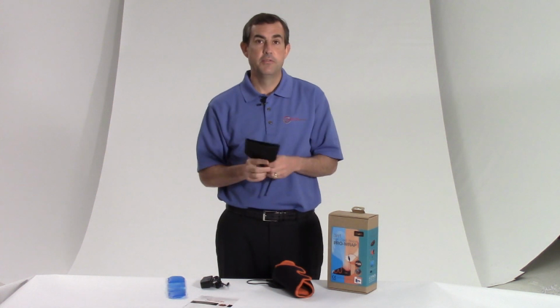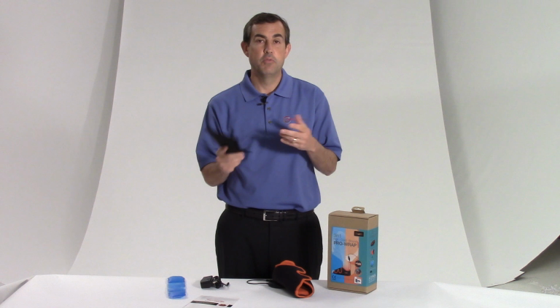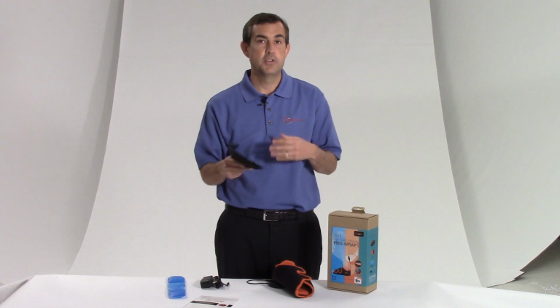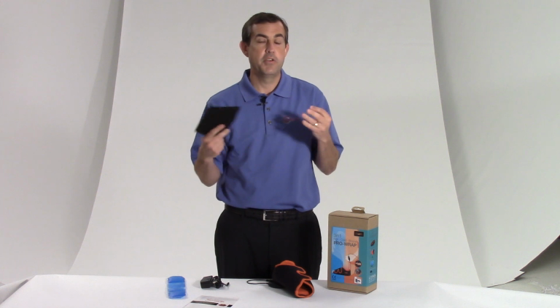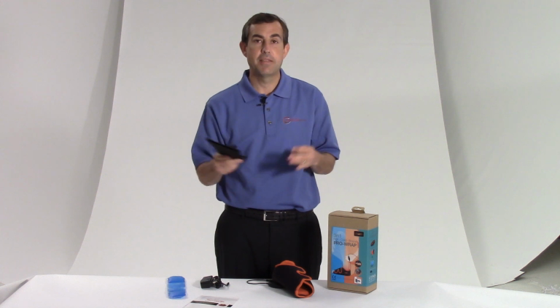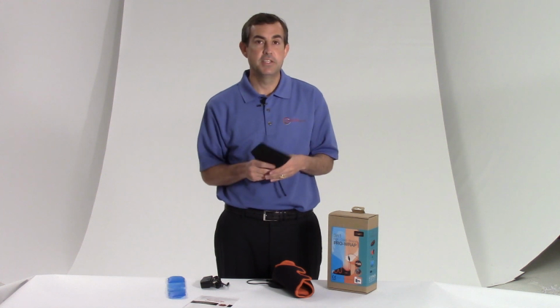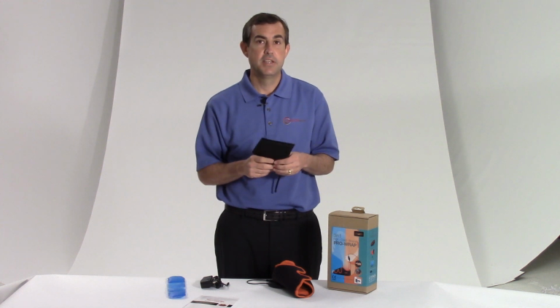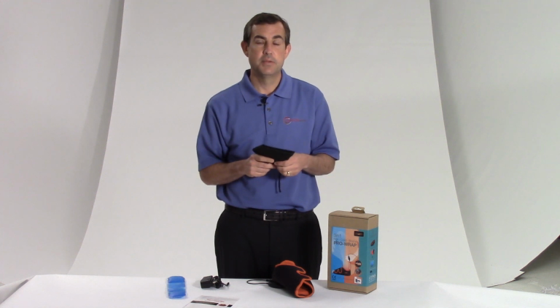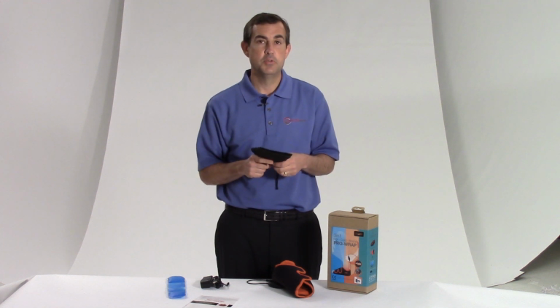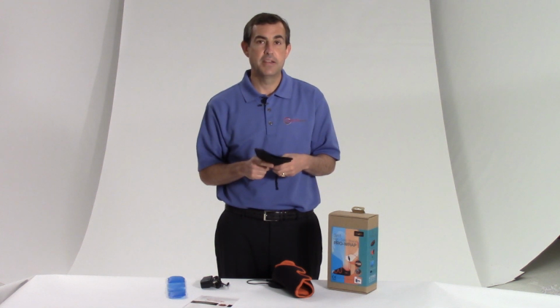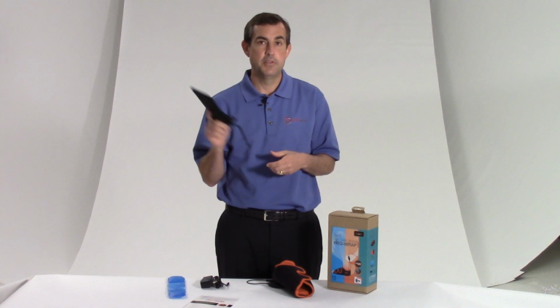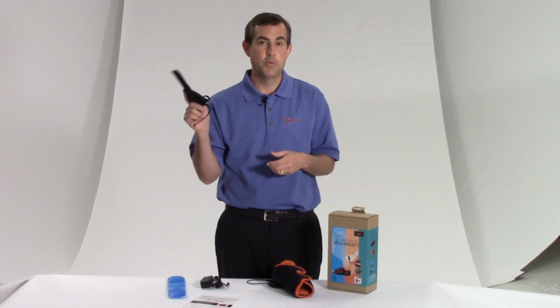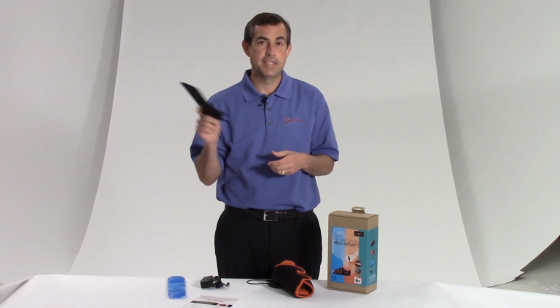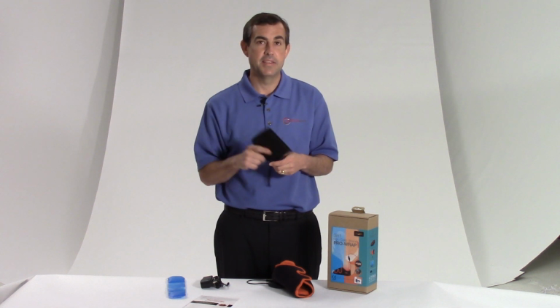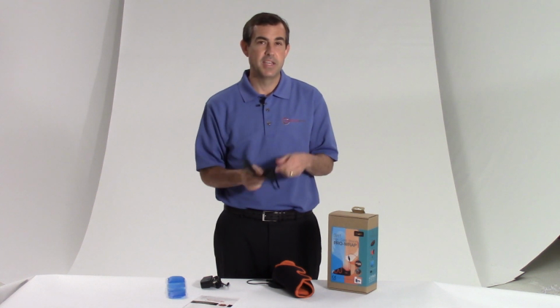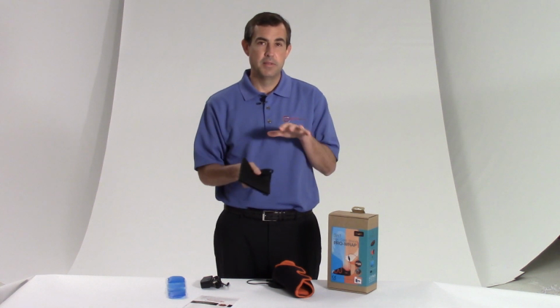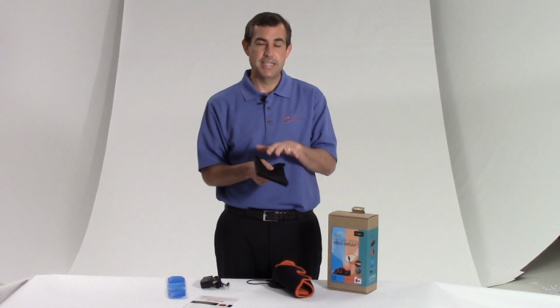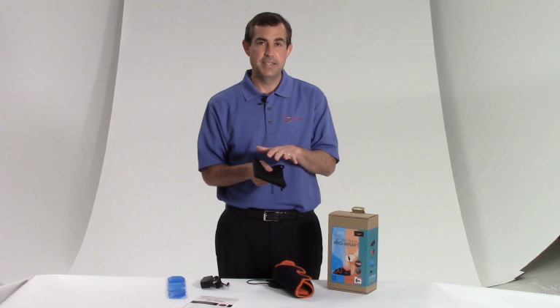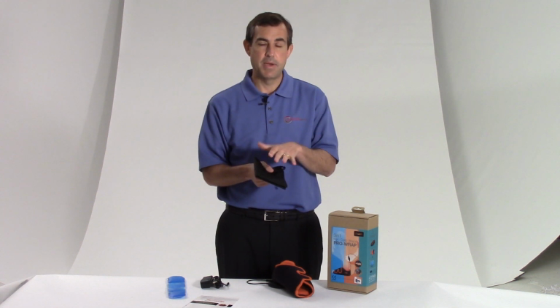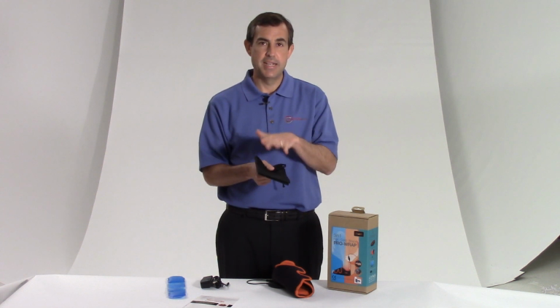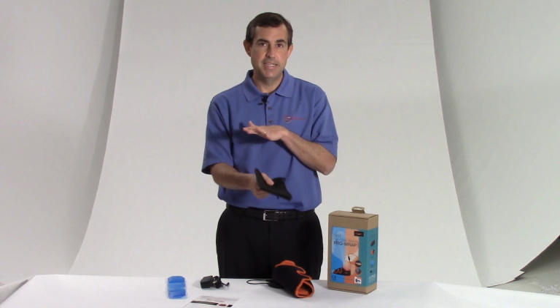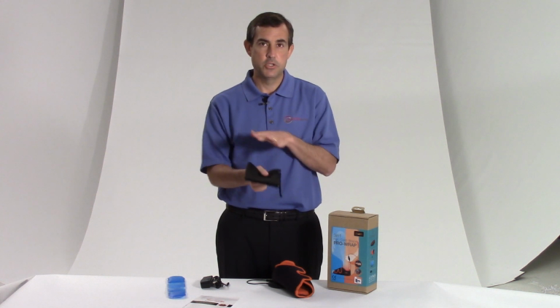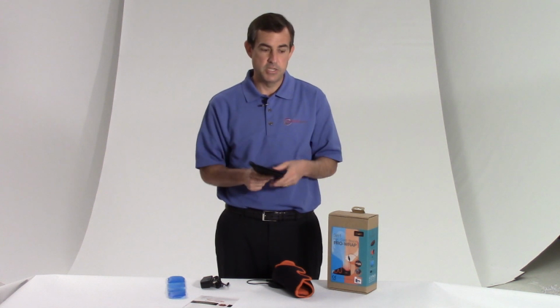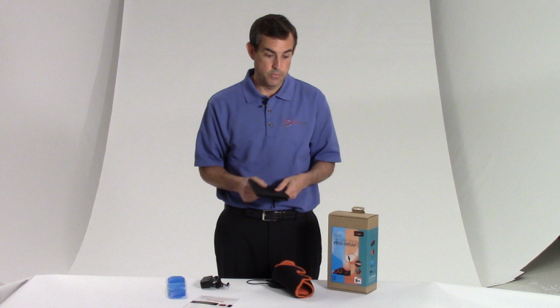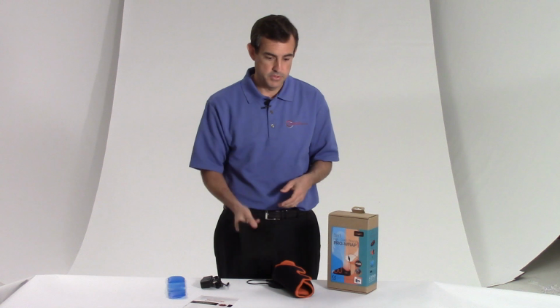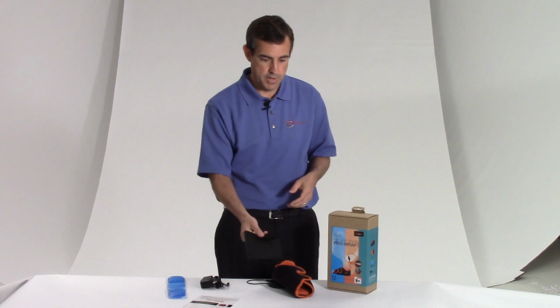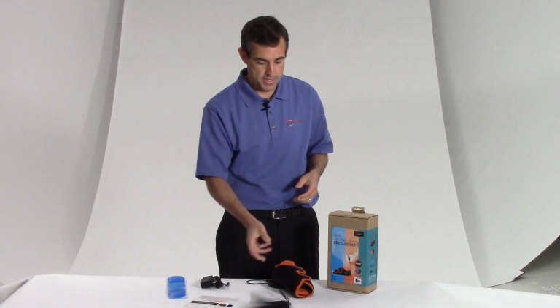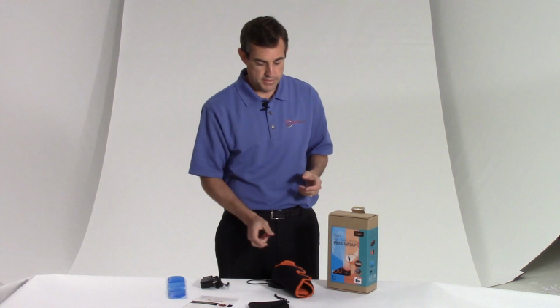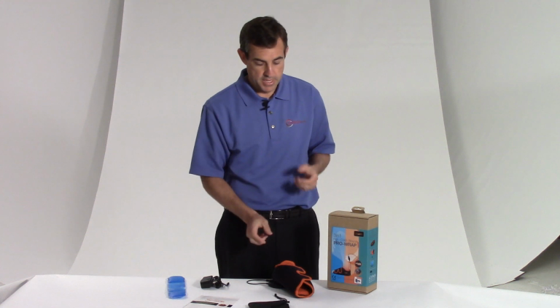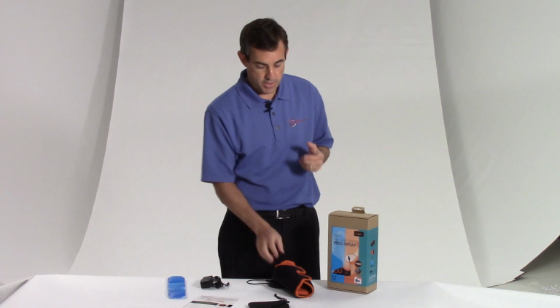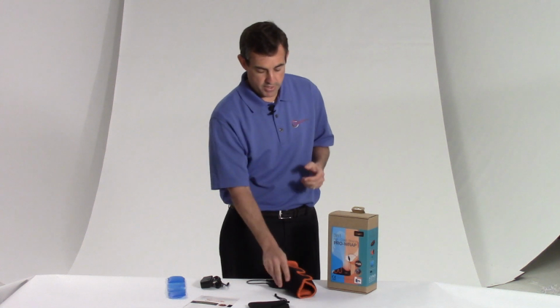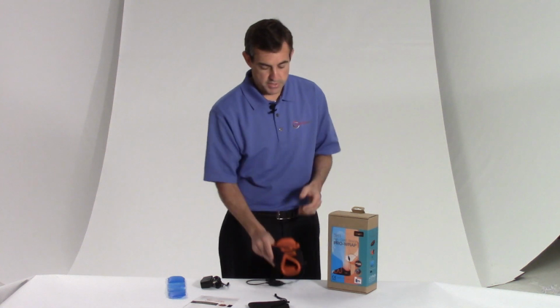For you runners, athletes, or someone who's active, you're going to want to take this with you. Think about it — nice heat and stretch afterwards makes it a great brace.